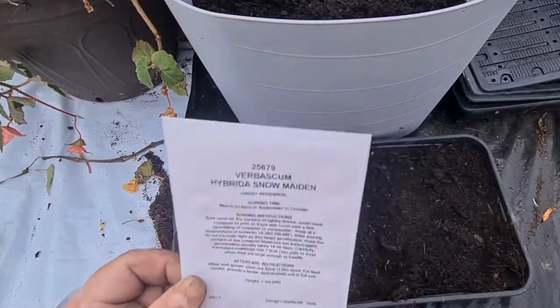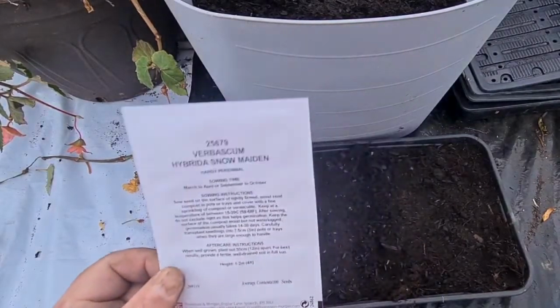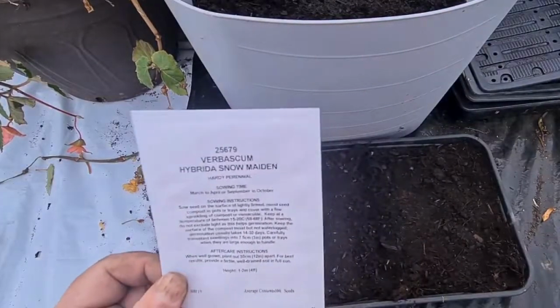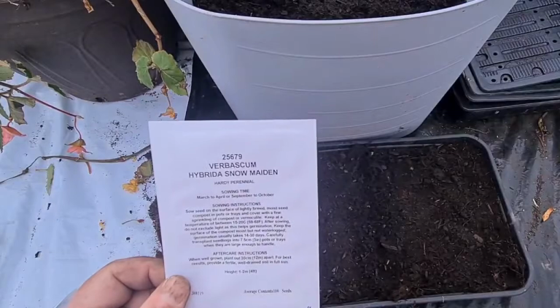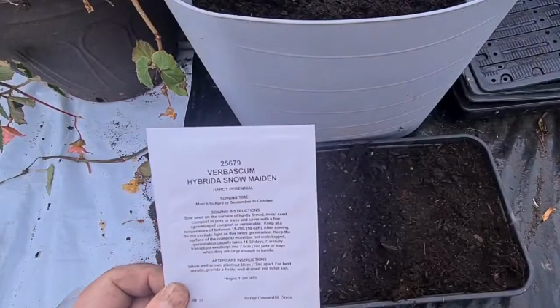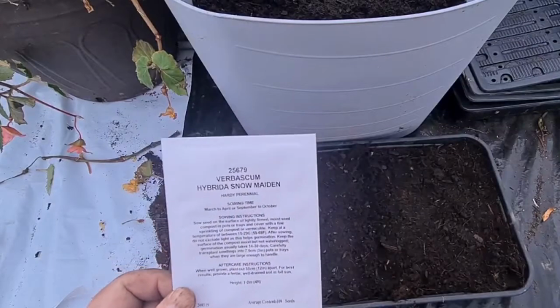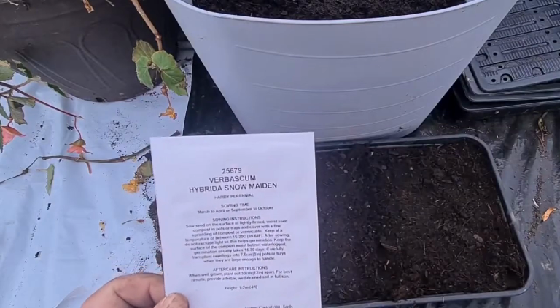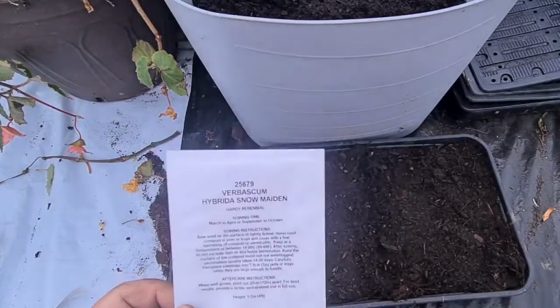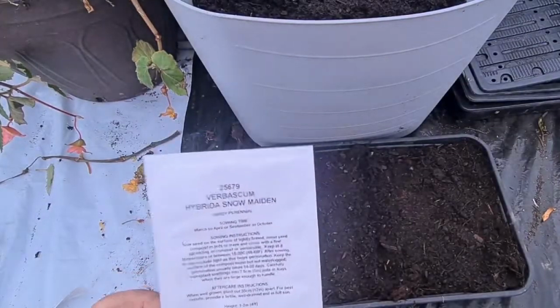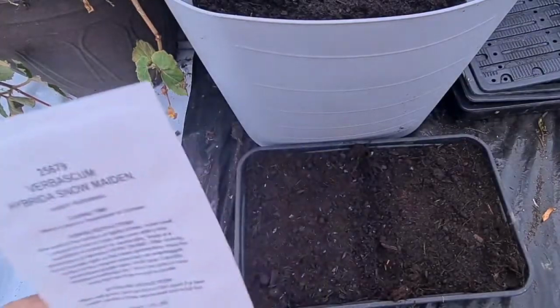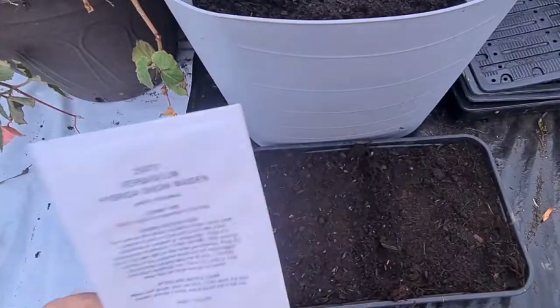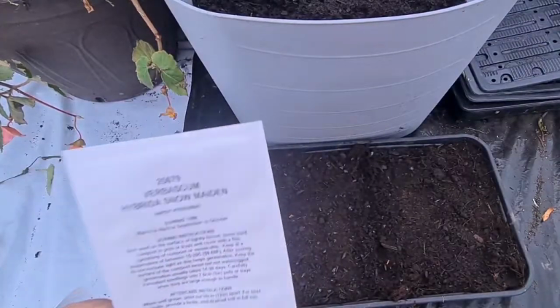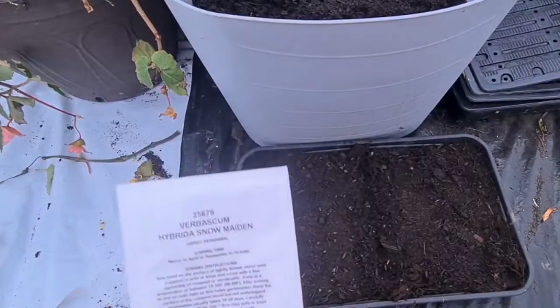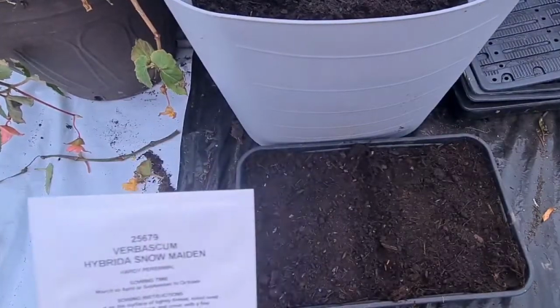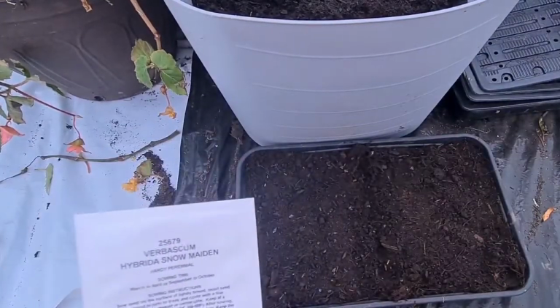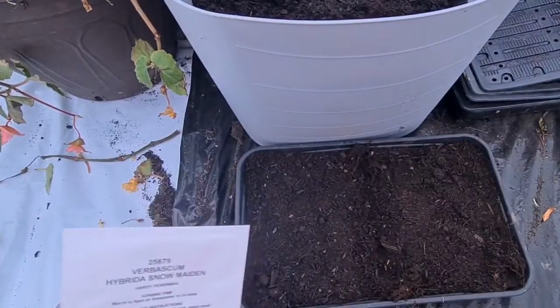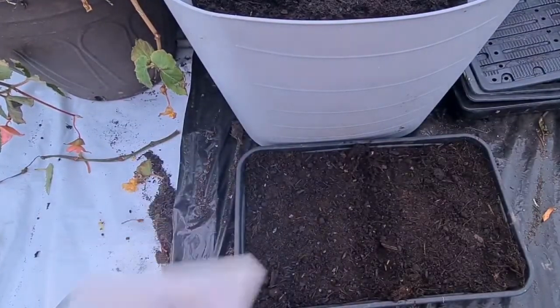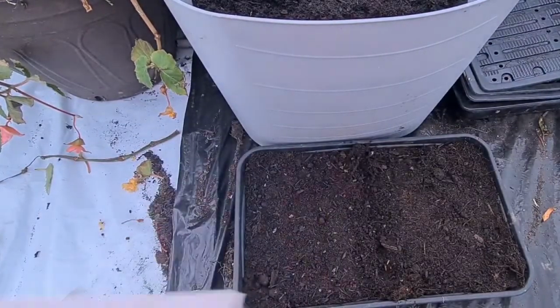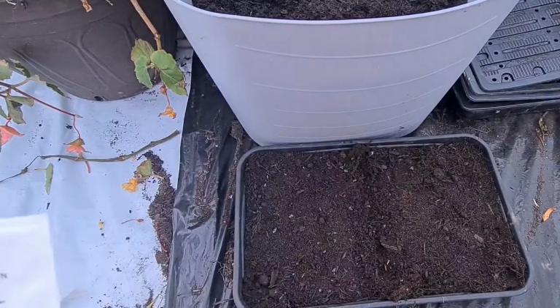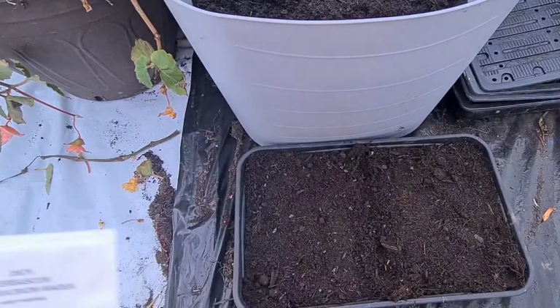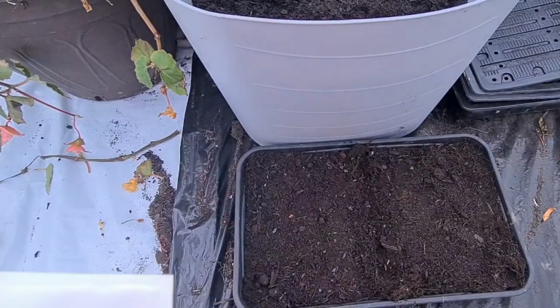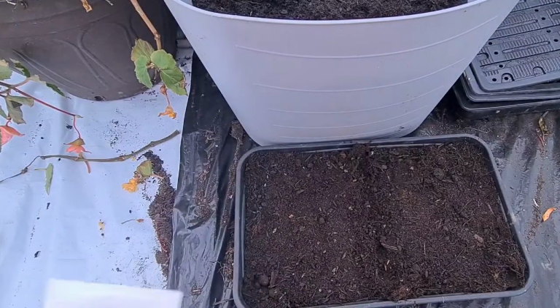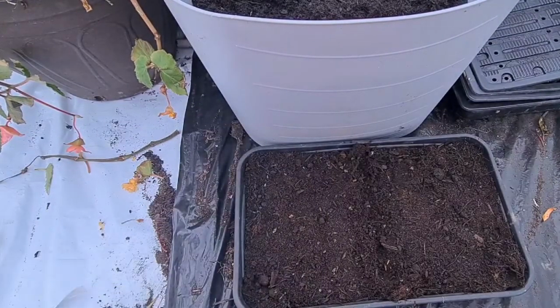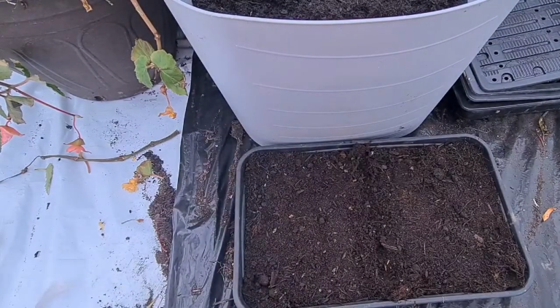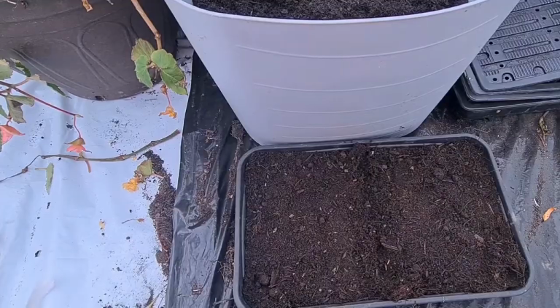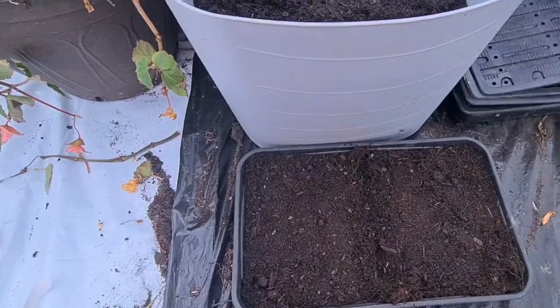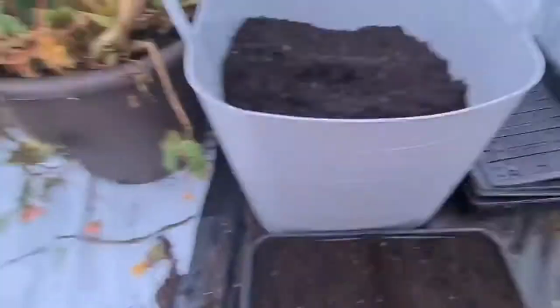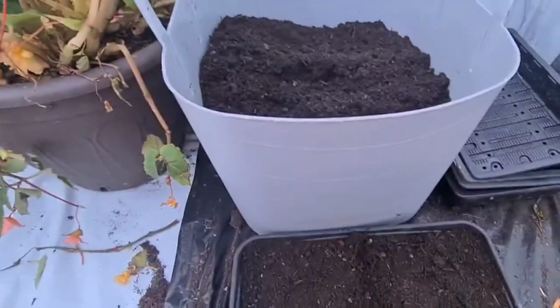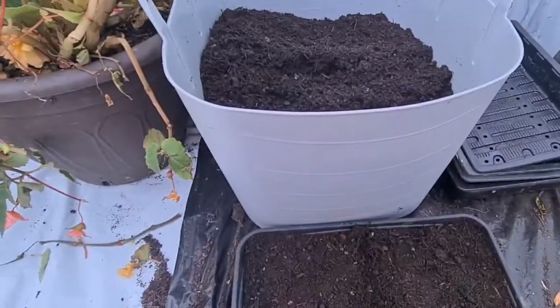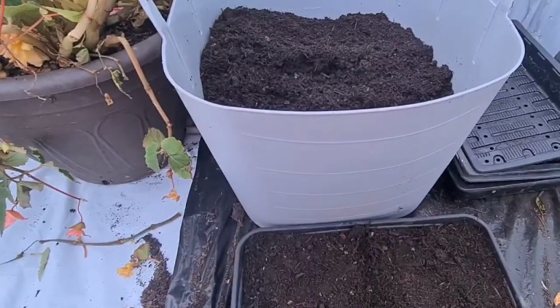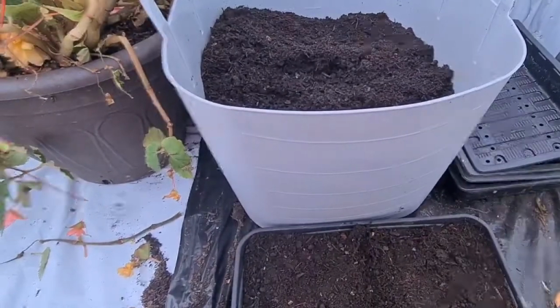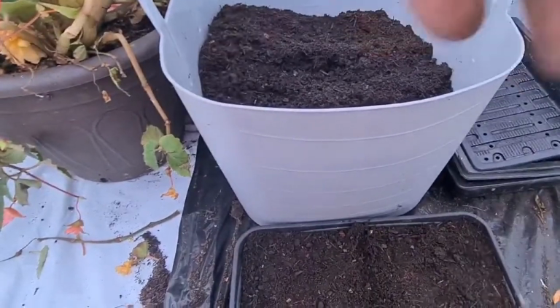There are a hundred seeds in here. I do not want to sow all of these because I just haven't got the room for them. I'll show you what I'm using to sow them in.